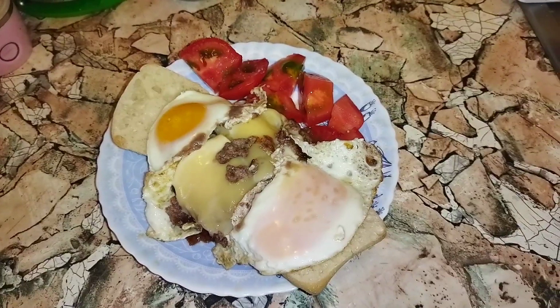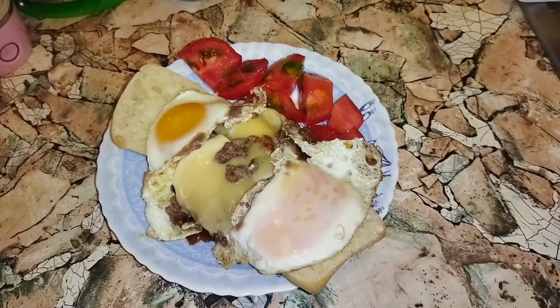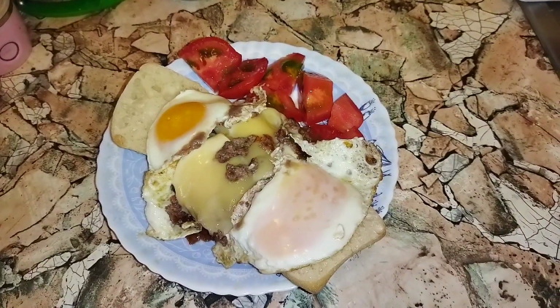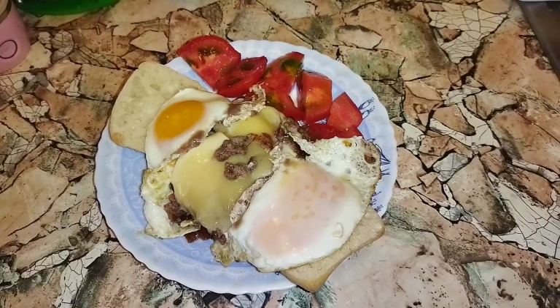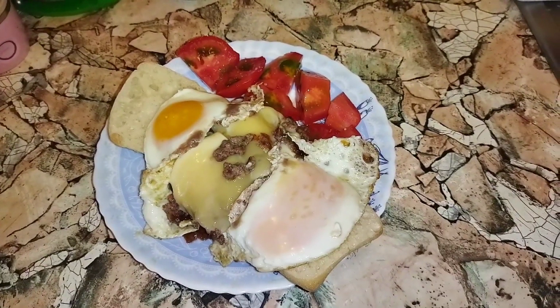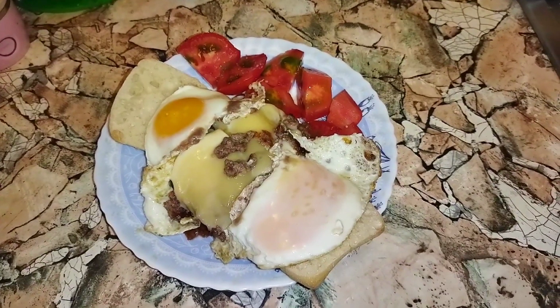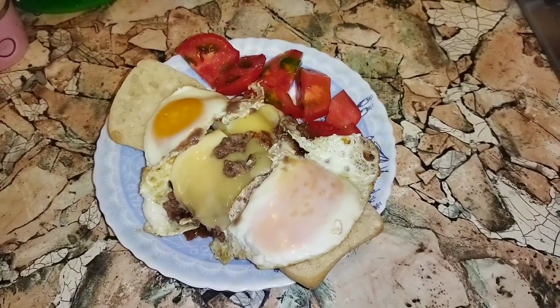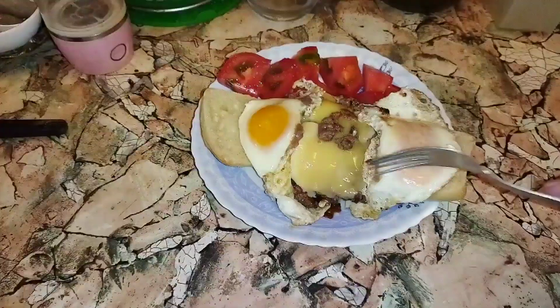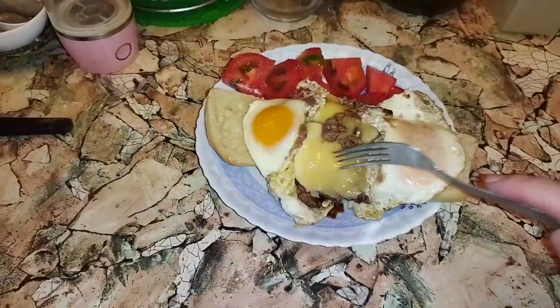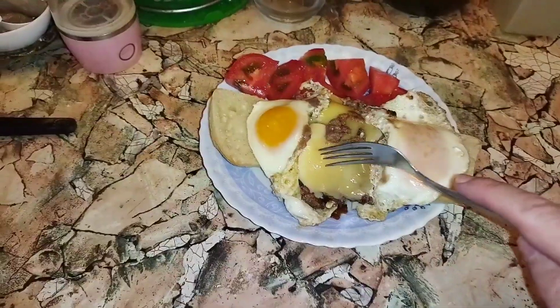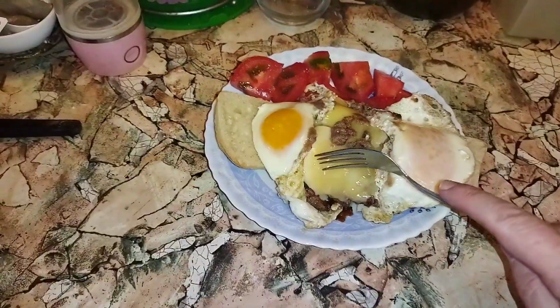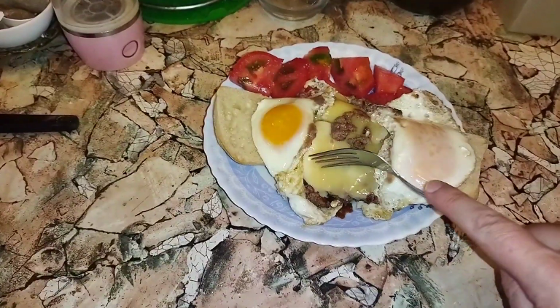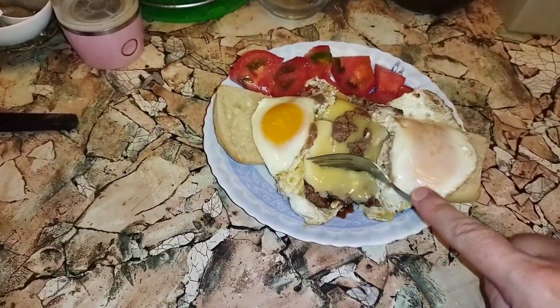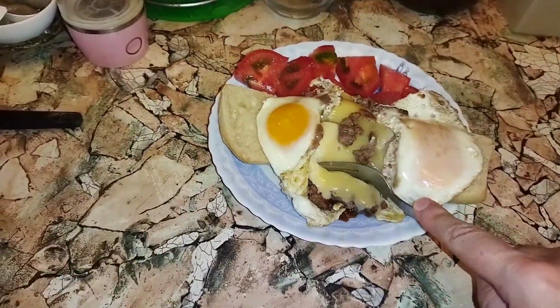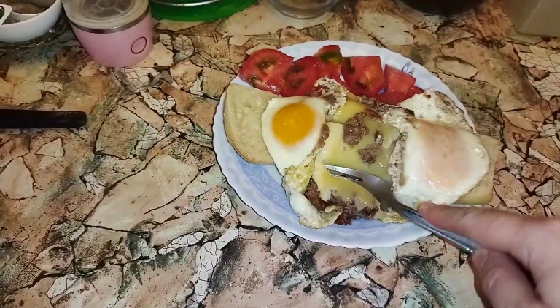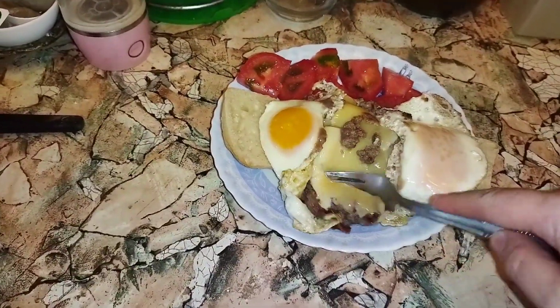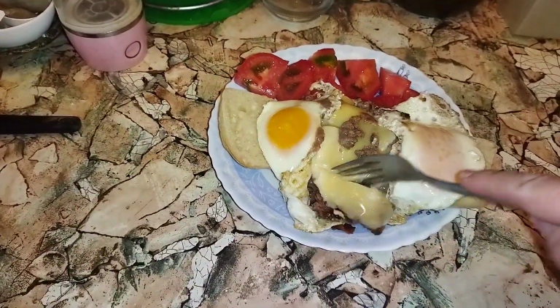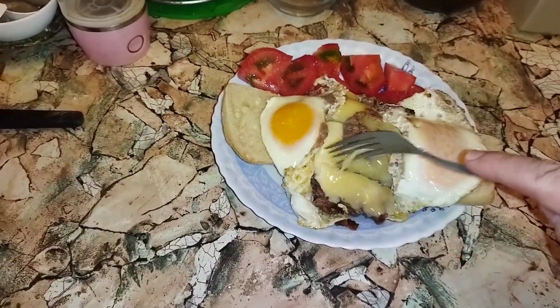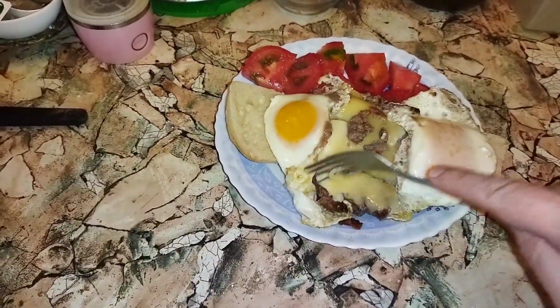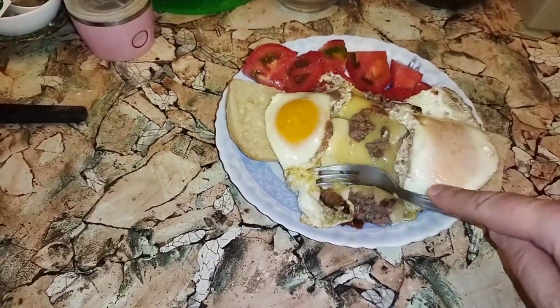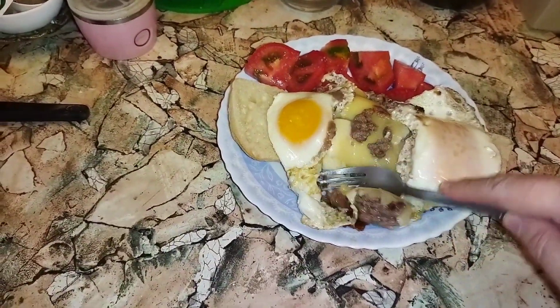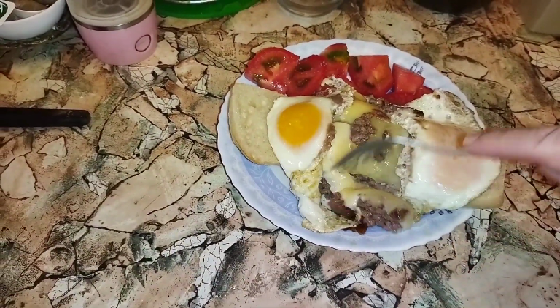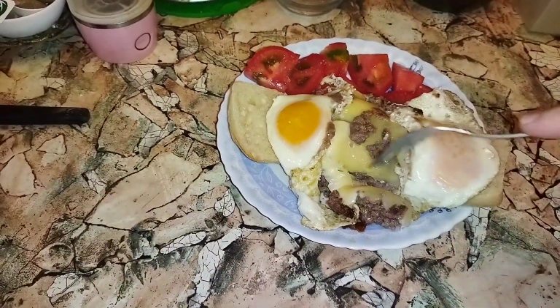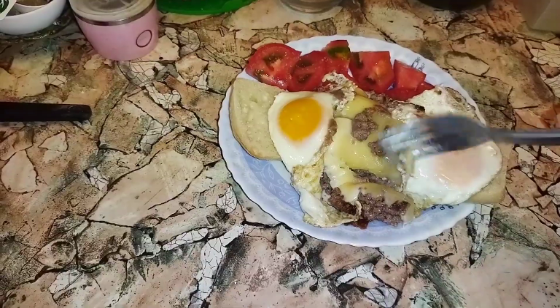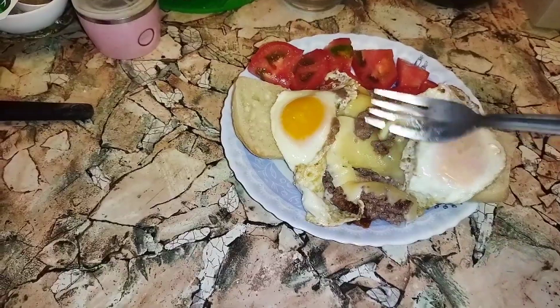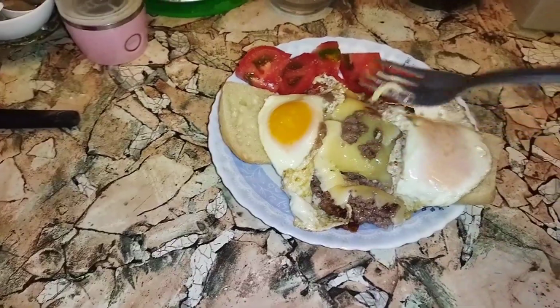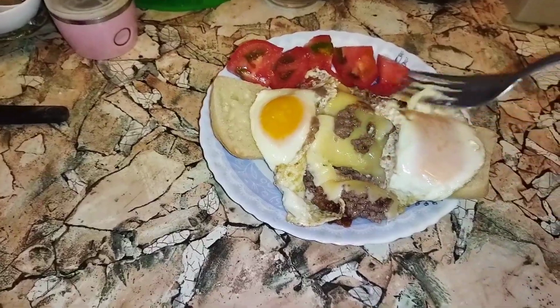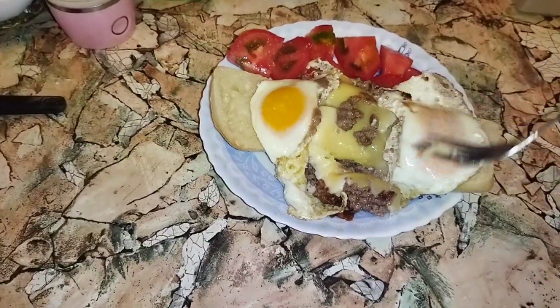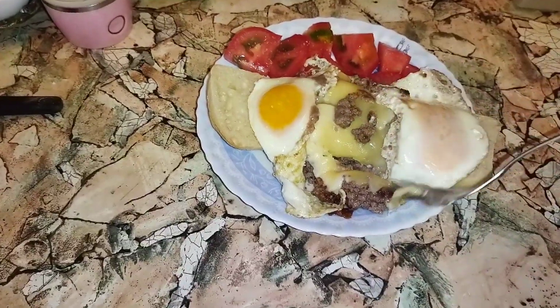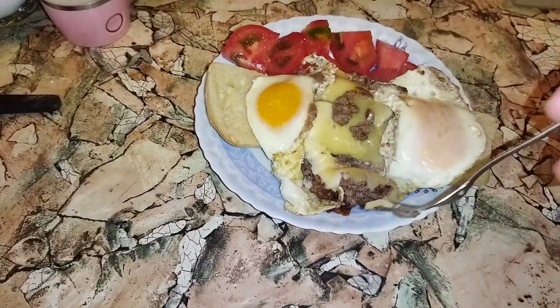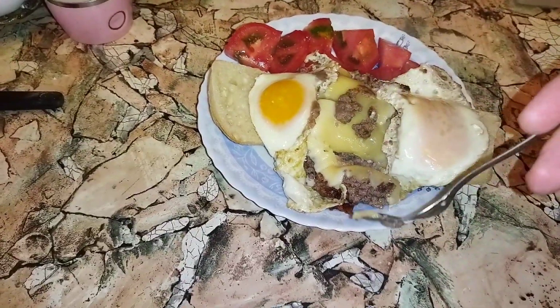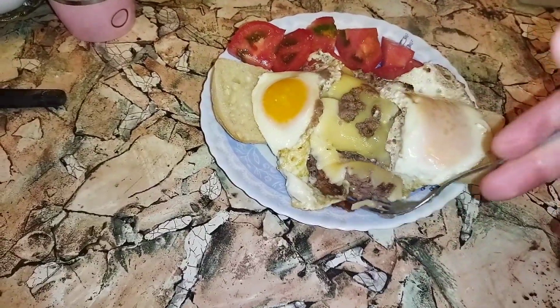Let's try it. The cheese is melted nicely.